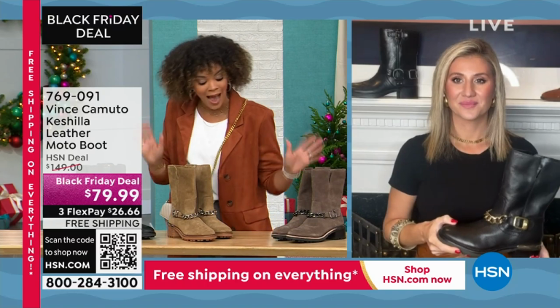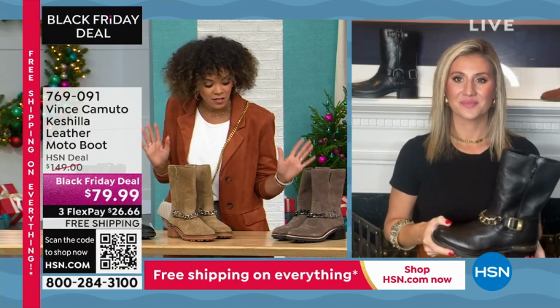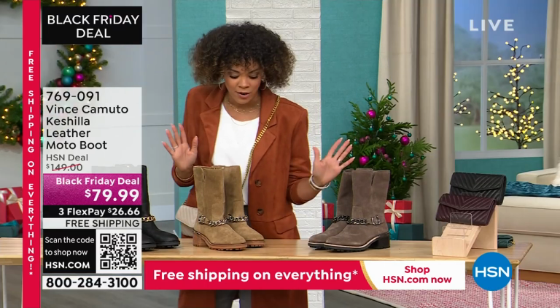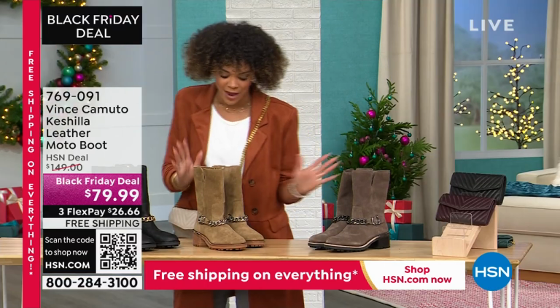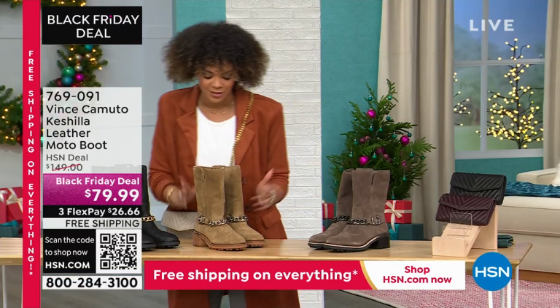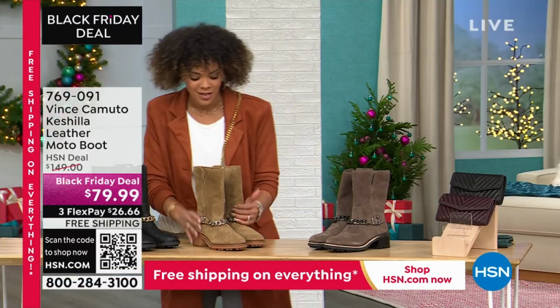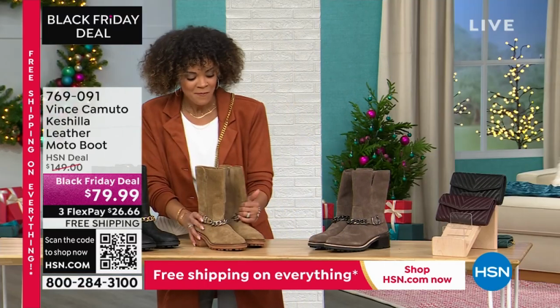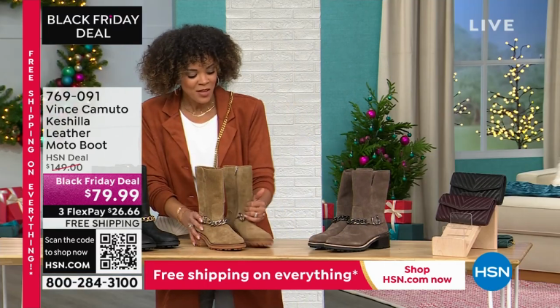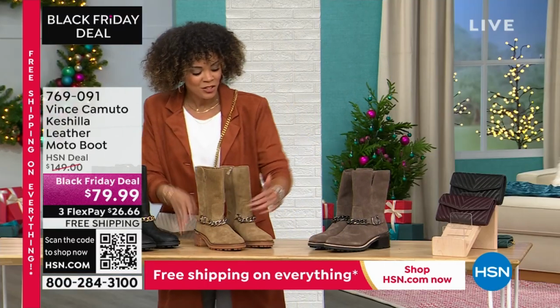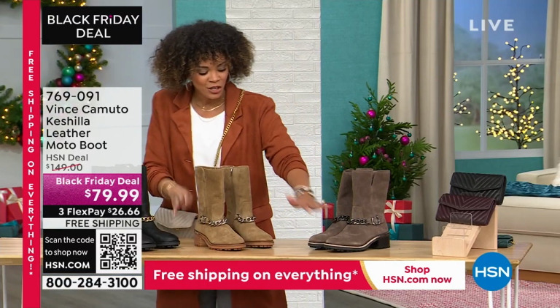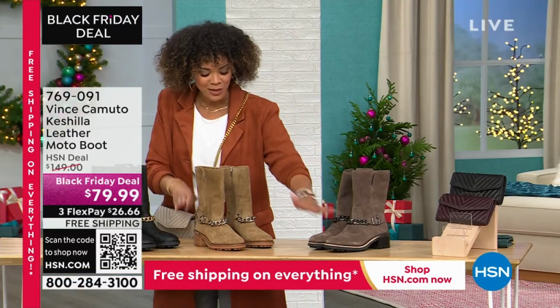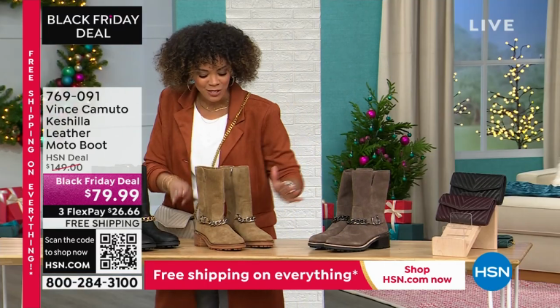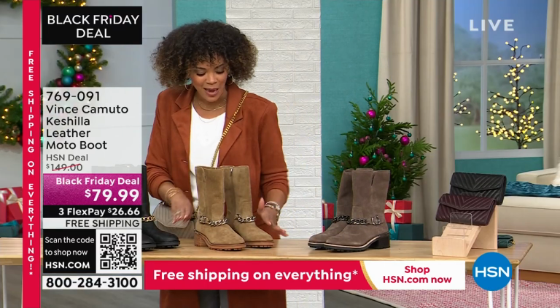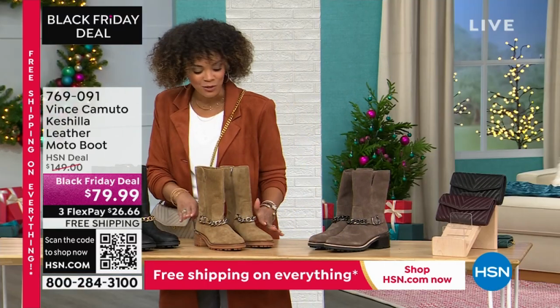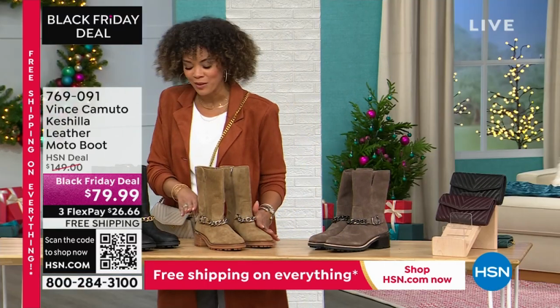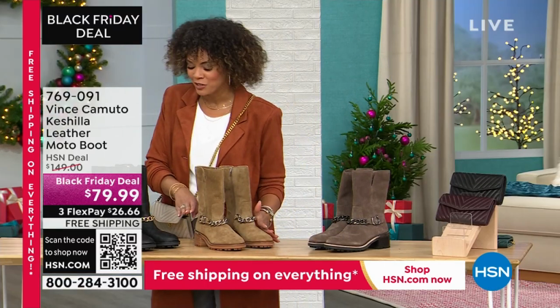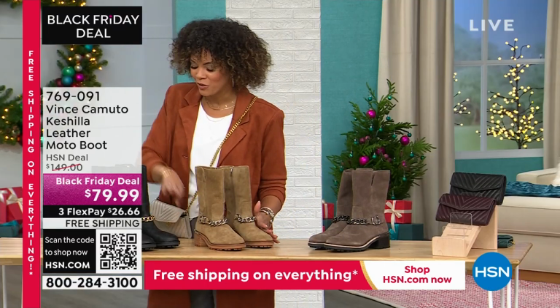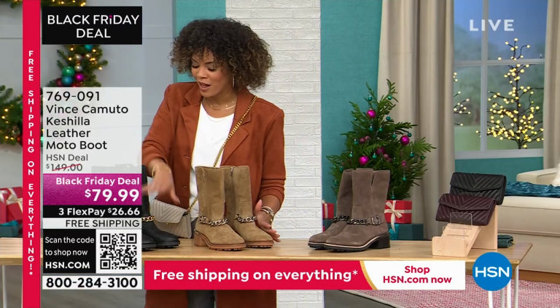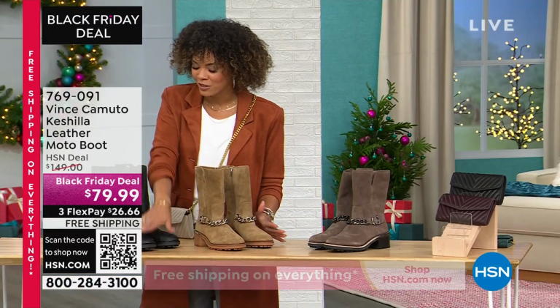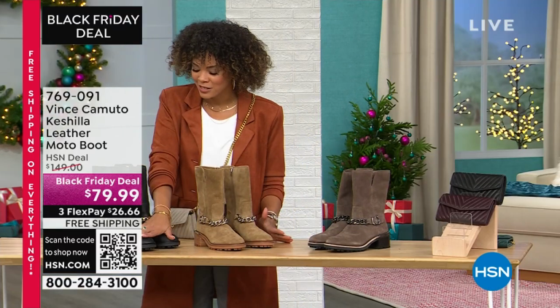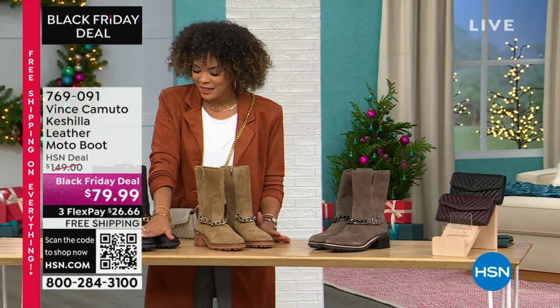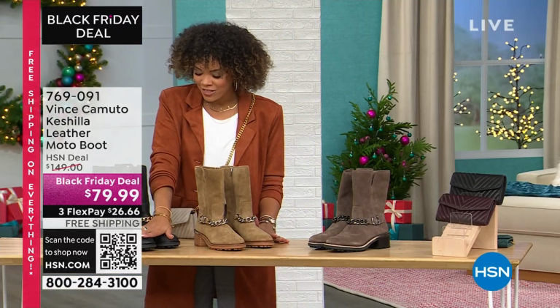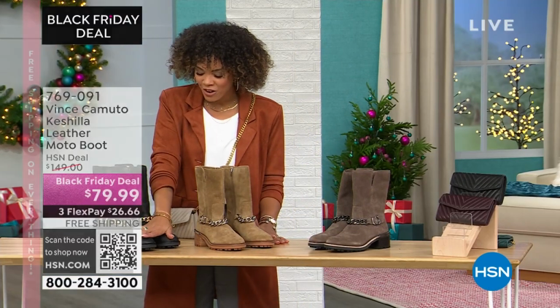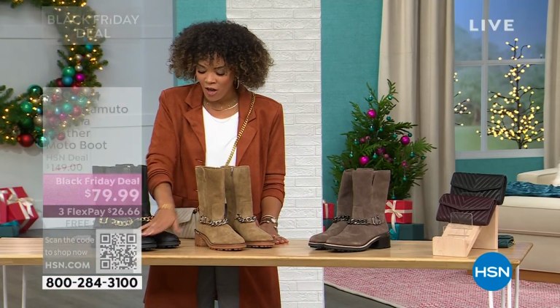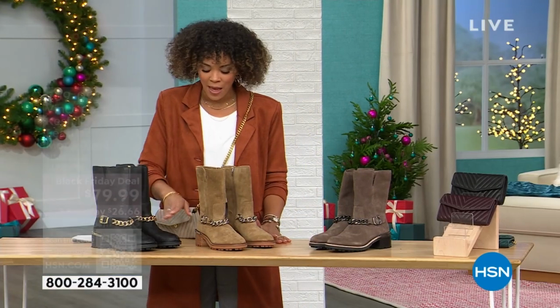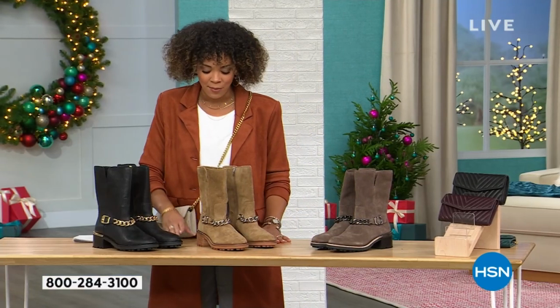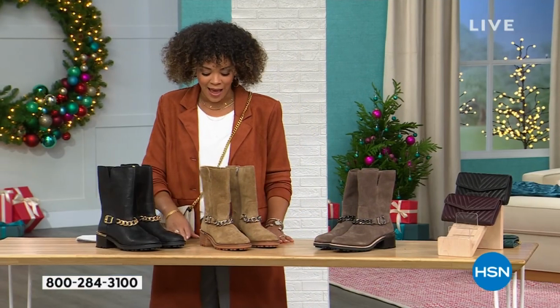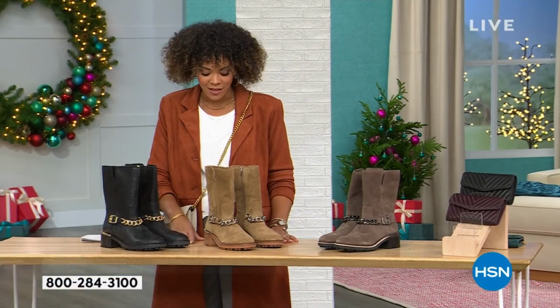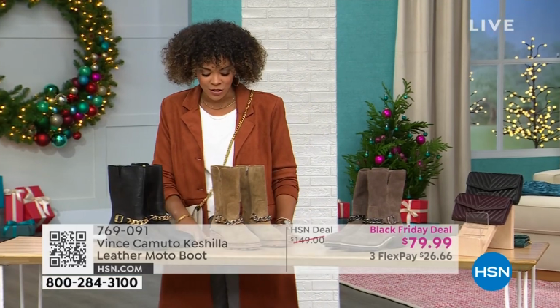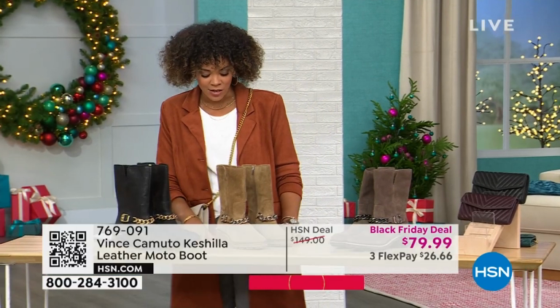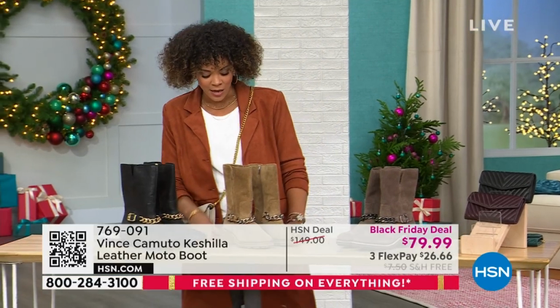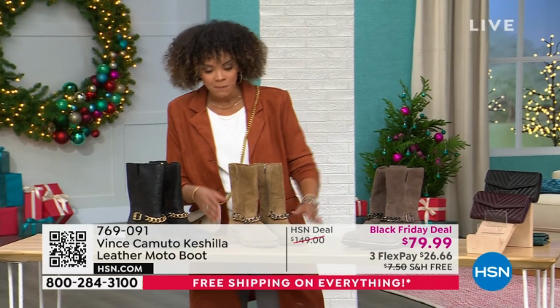Everything matches perfectly together — the gray and leather we're working with too. But I digress. Genuine suede between these two colors, leather on the black.